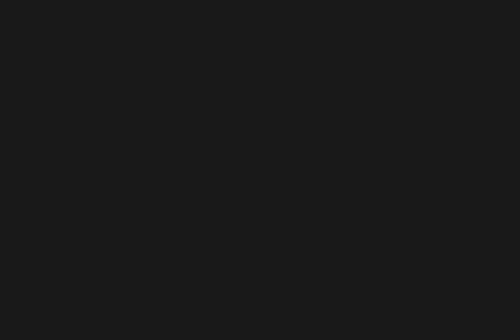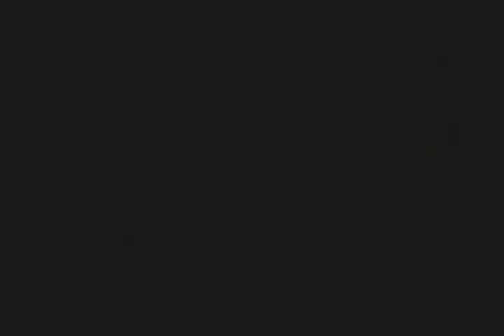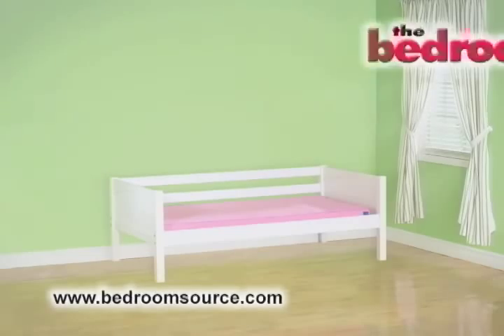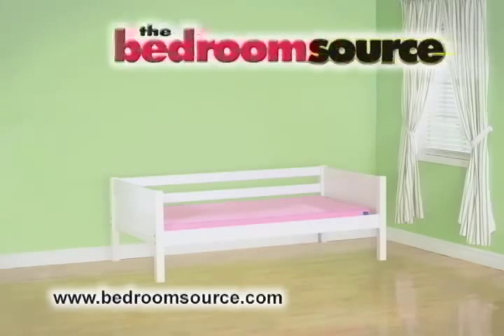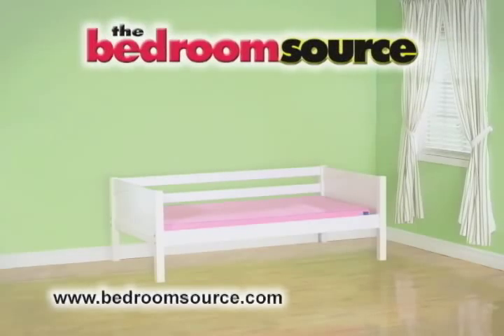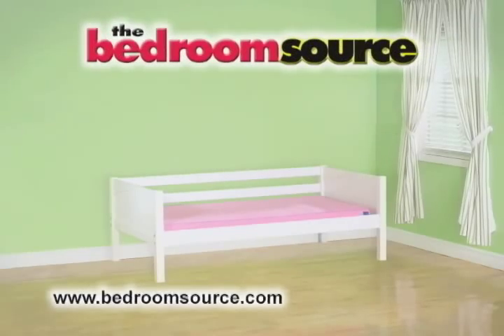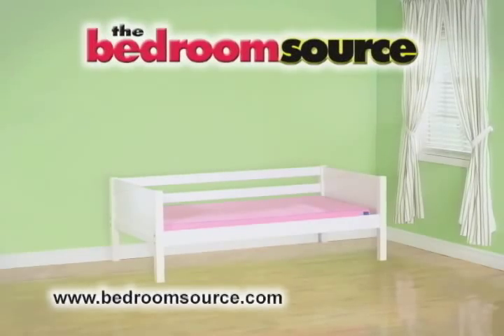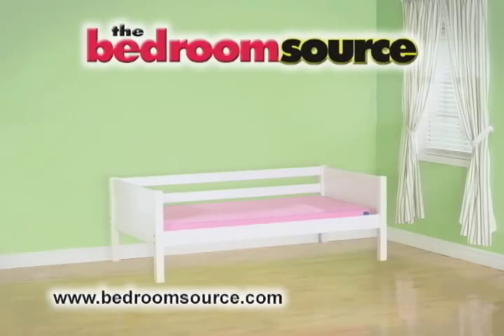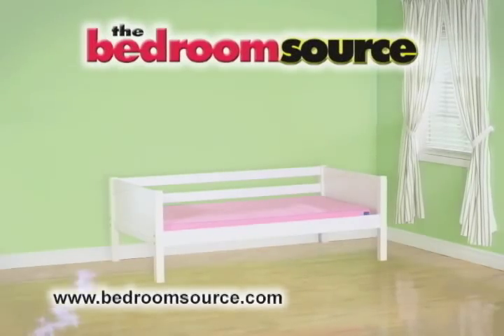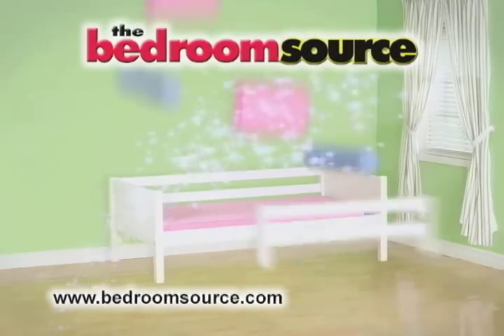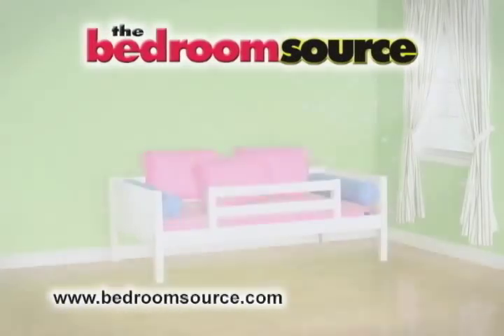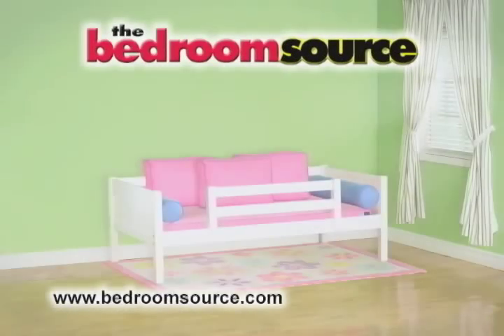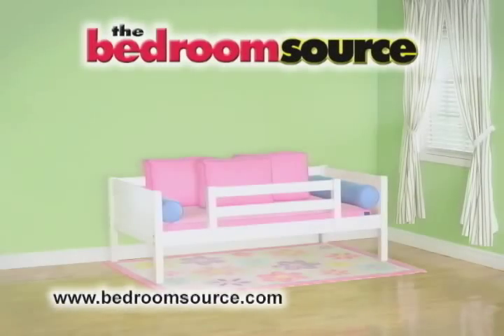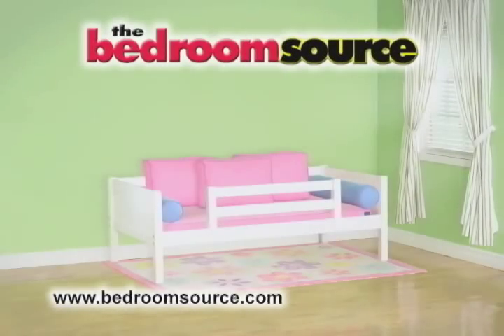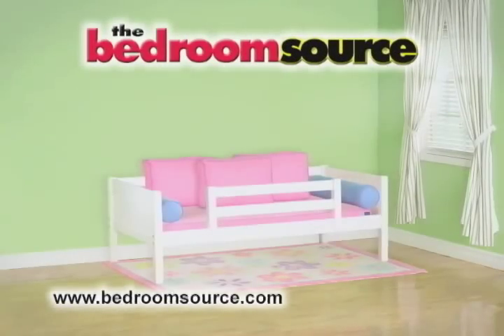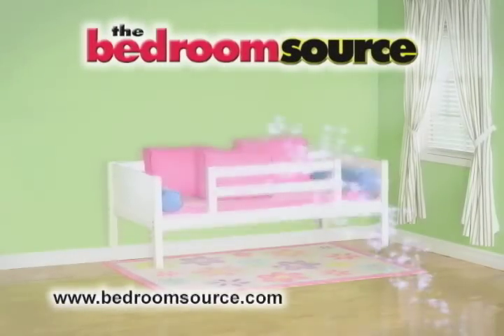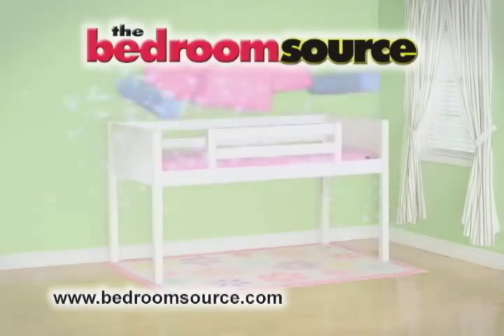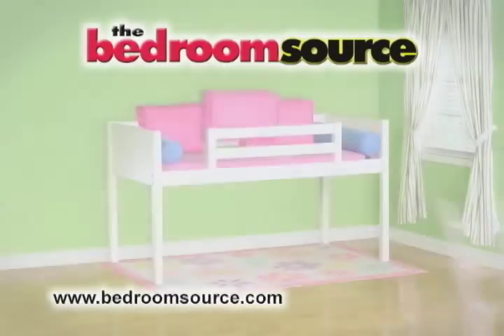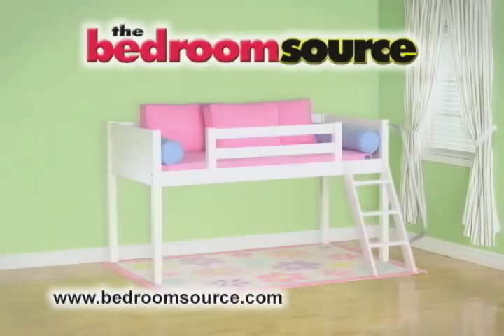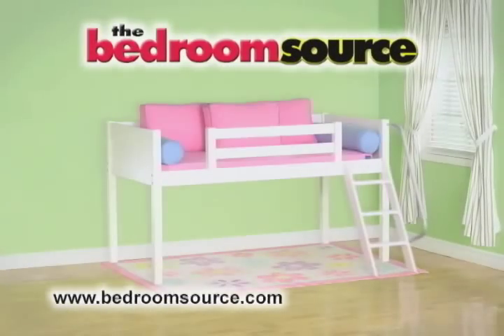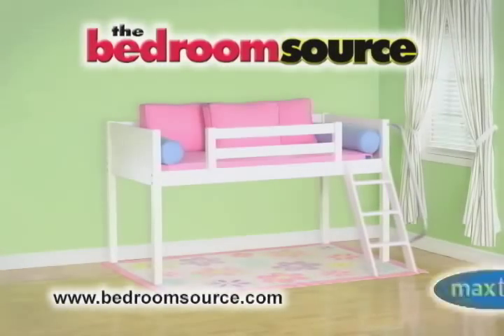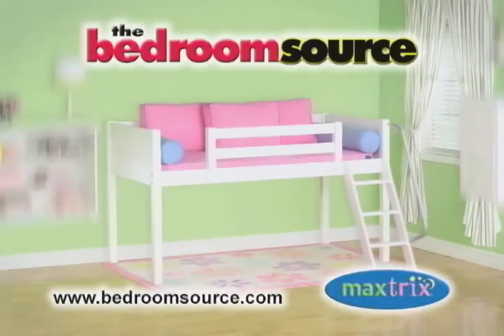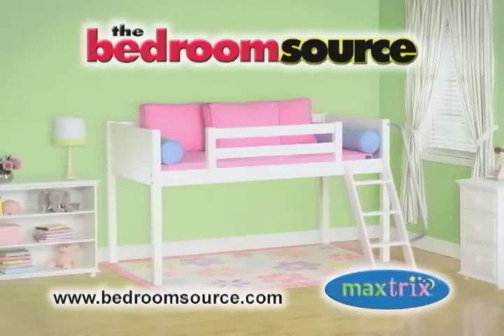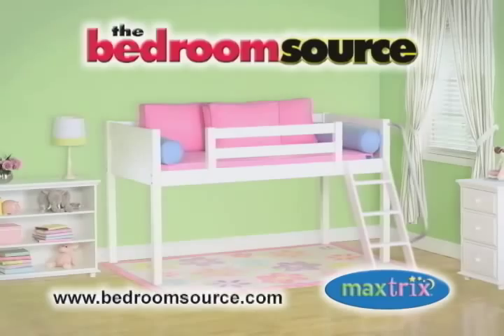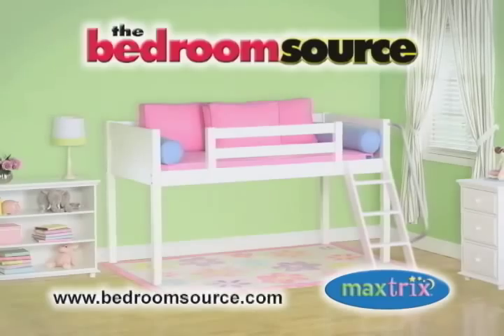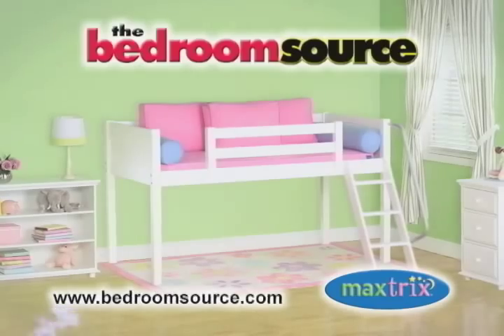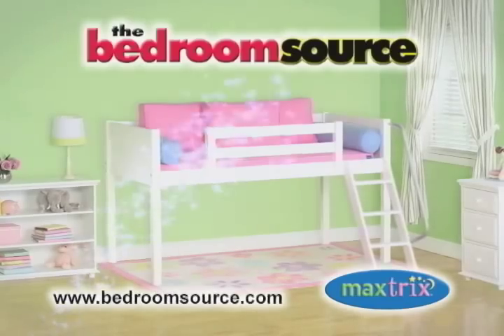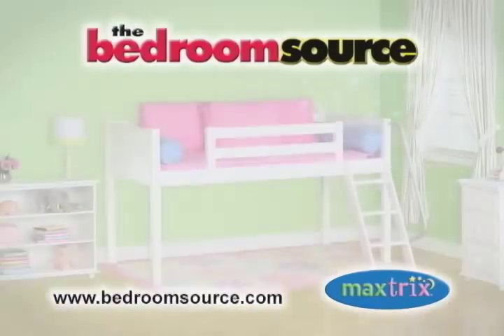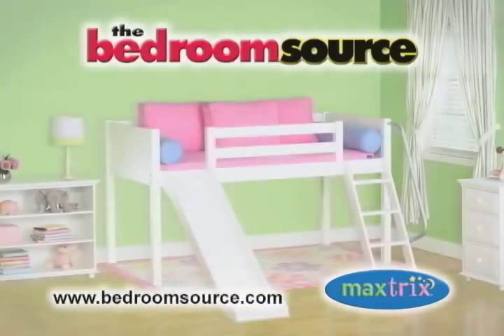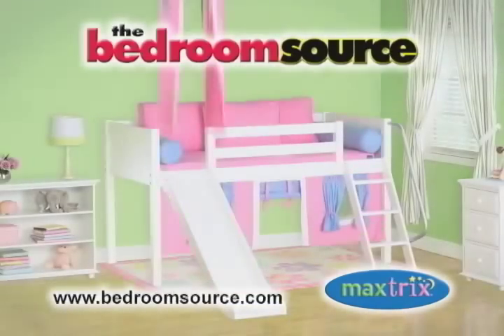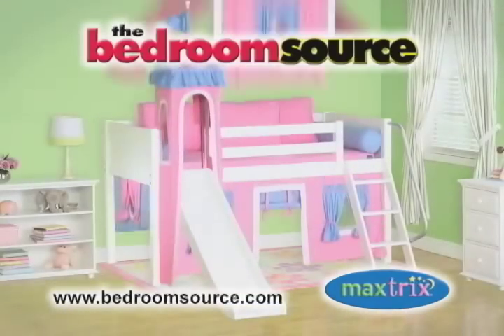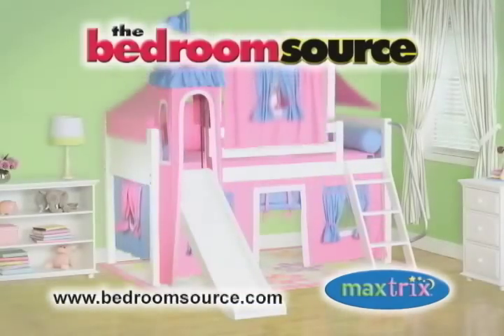When it comes to kids' furniture, the BestSource is a BedroomSource. Now featuring MaxTrix, the latest innovation in kids' furniture.